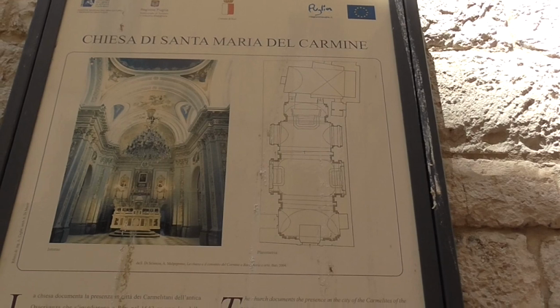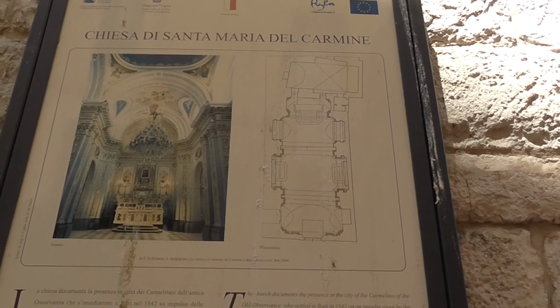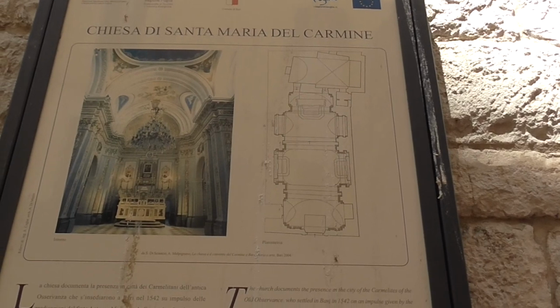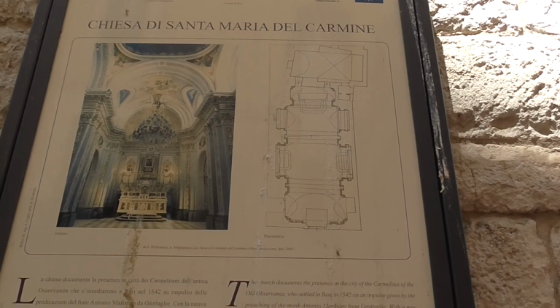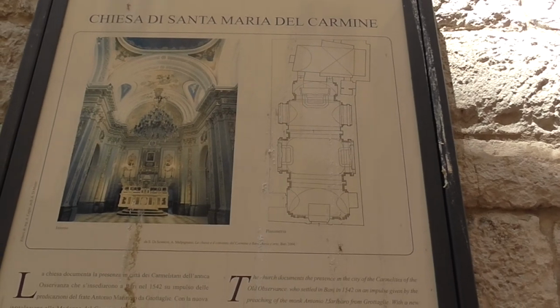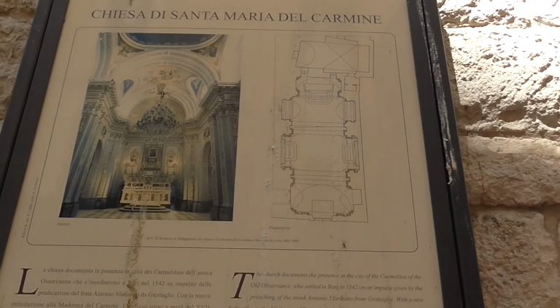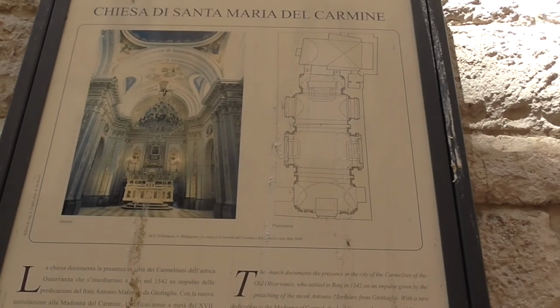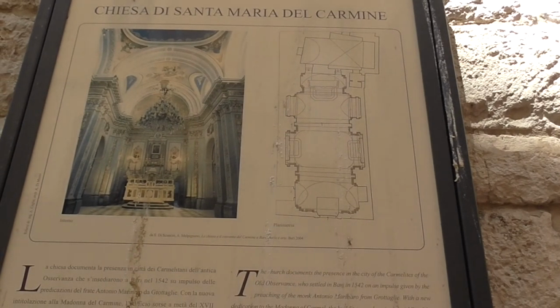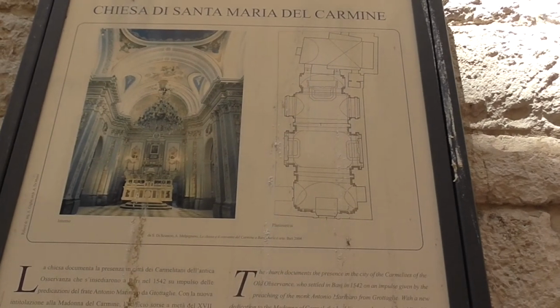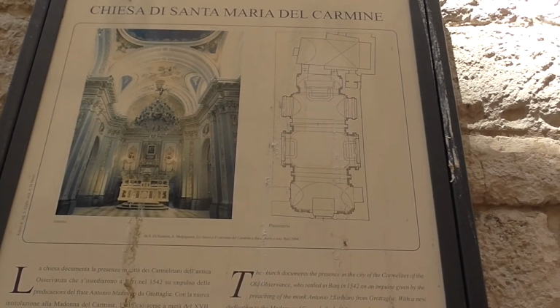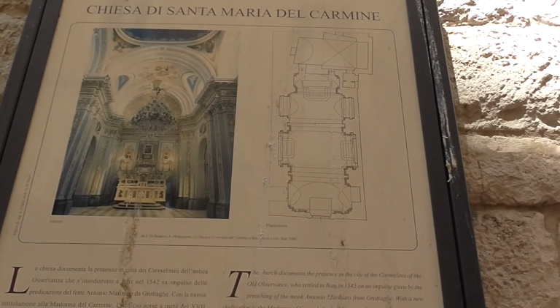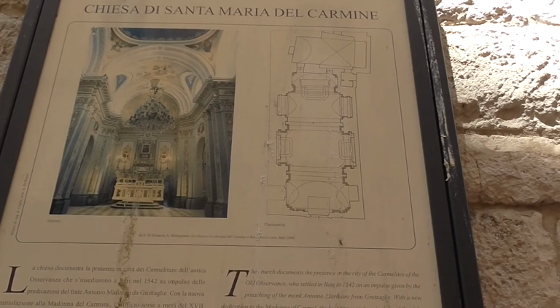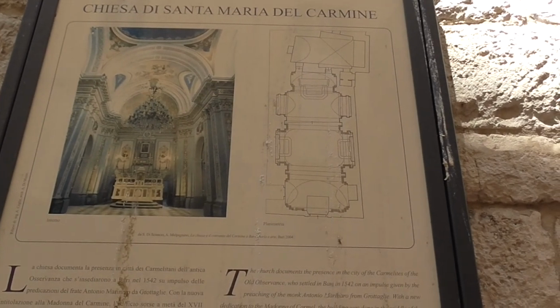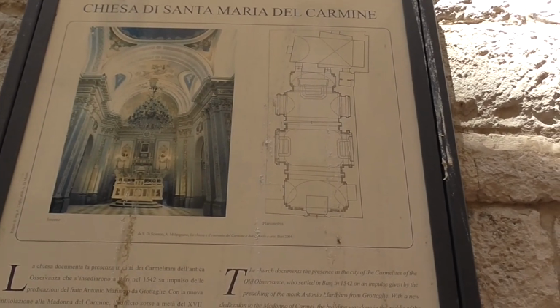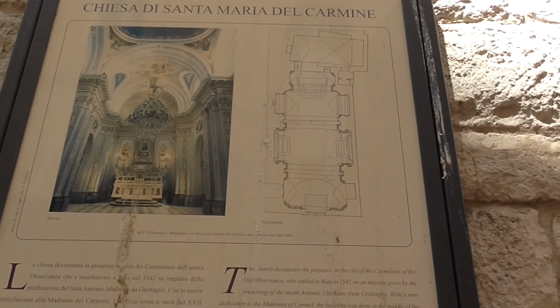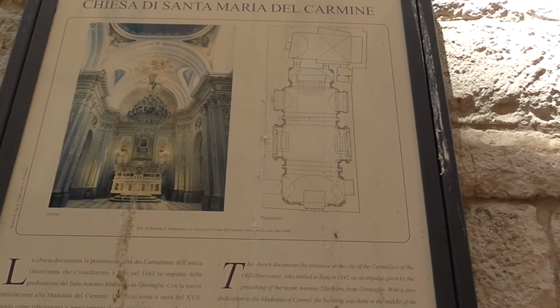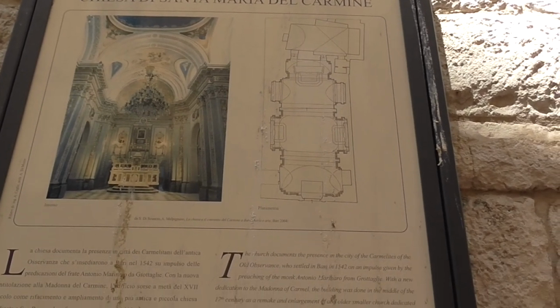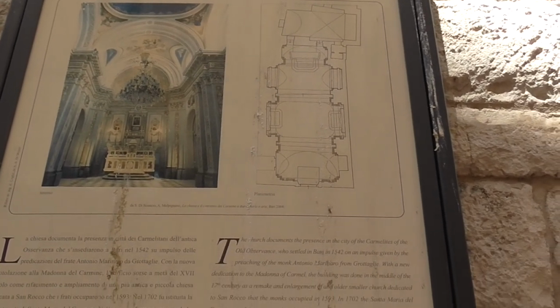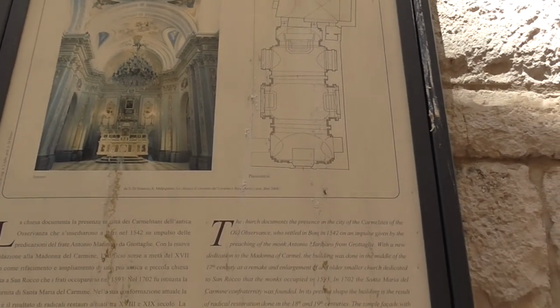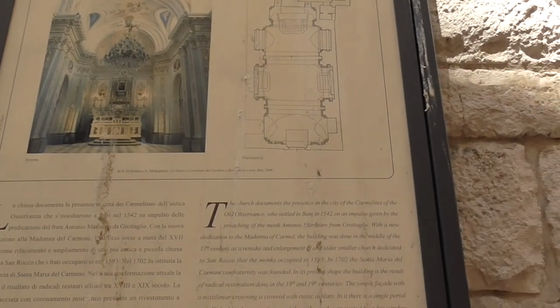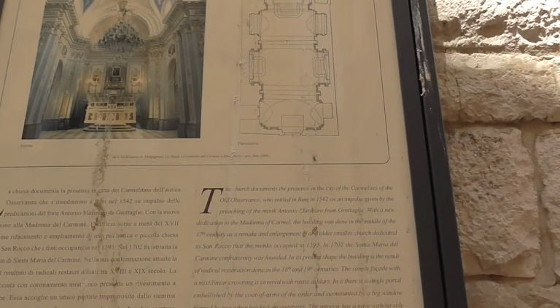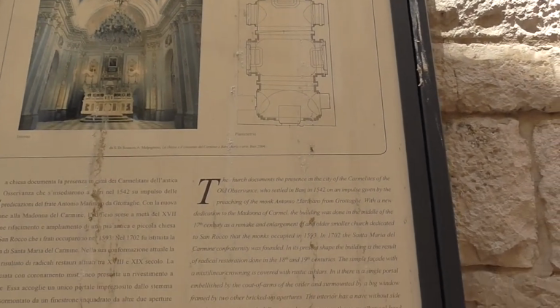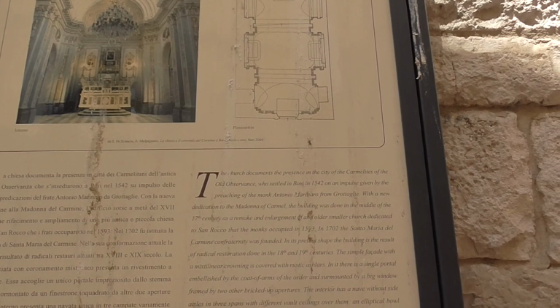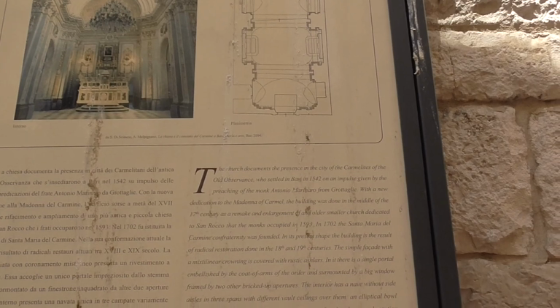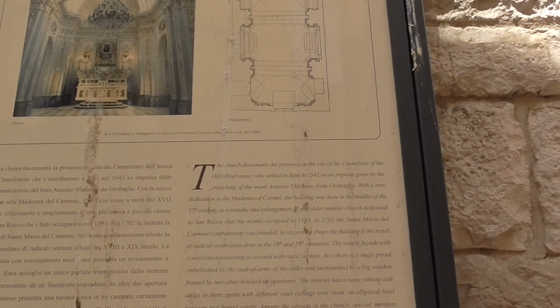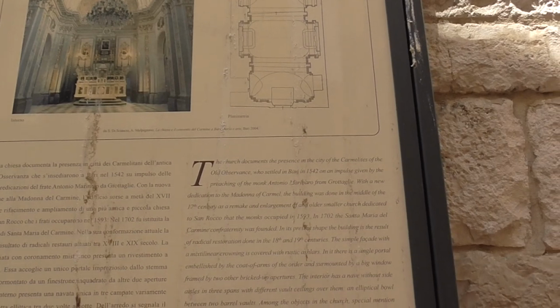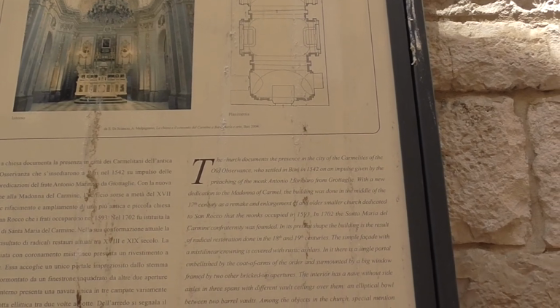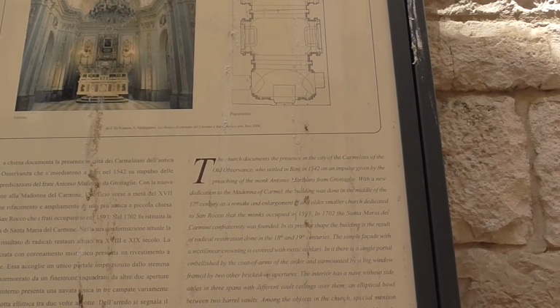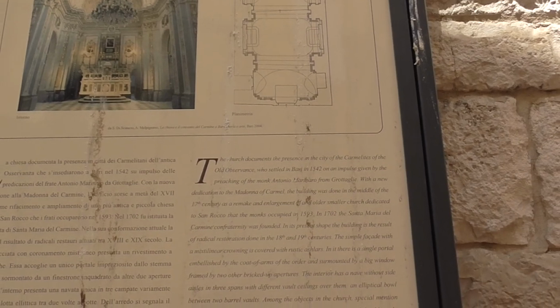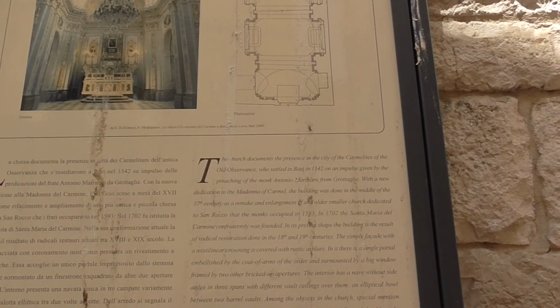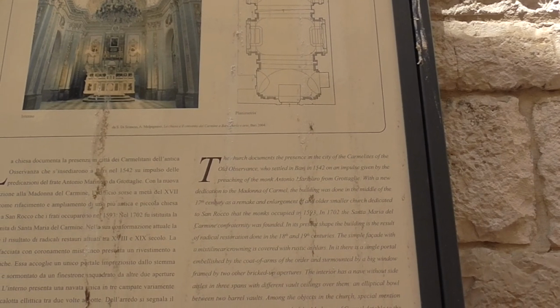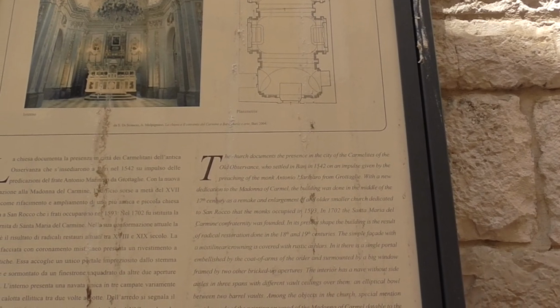There are a million churches. This is one — the Church of St. Maria de Carmen, from 1542.